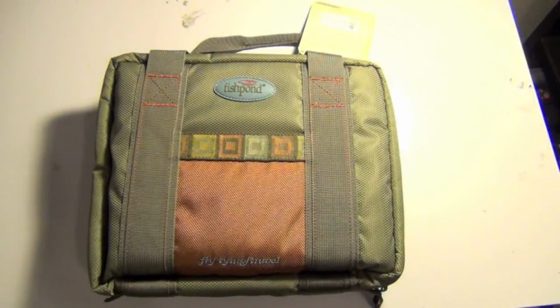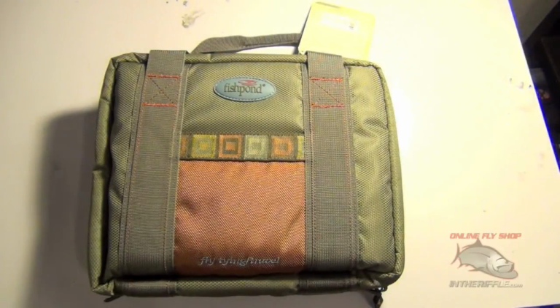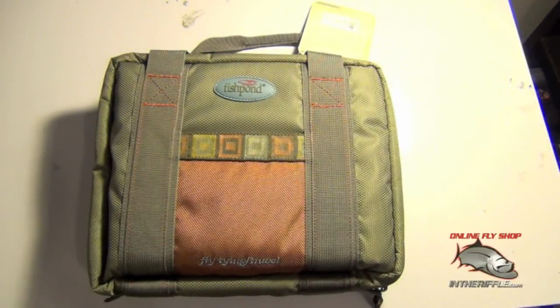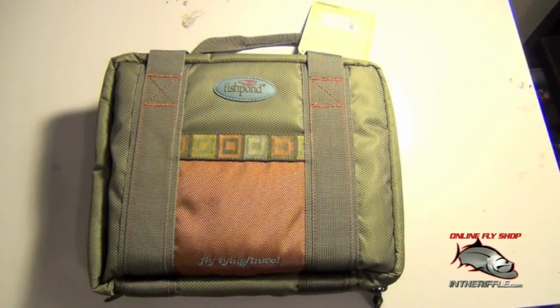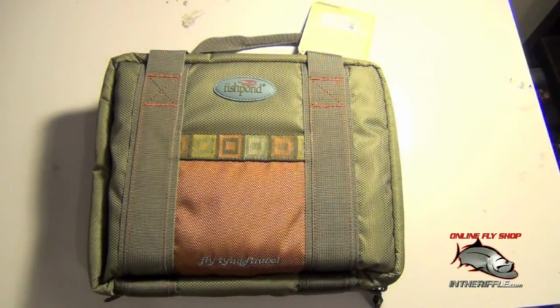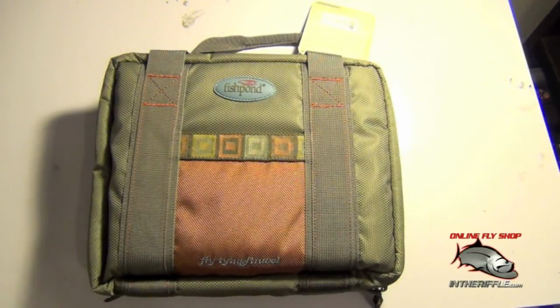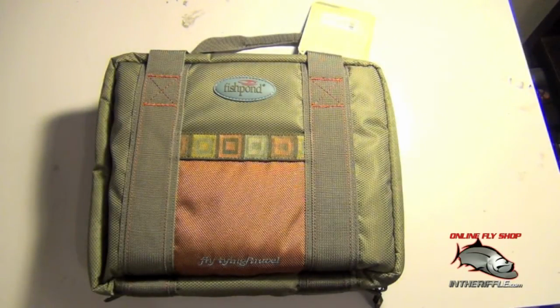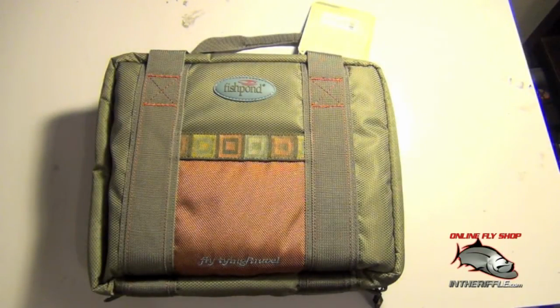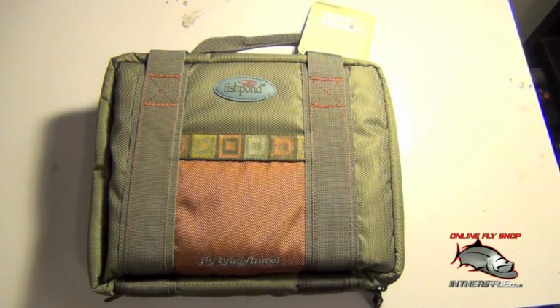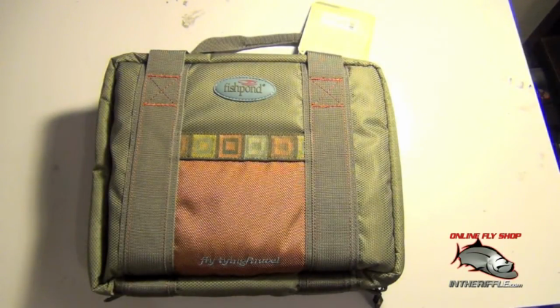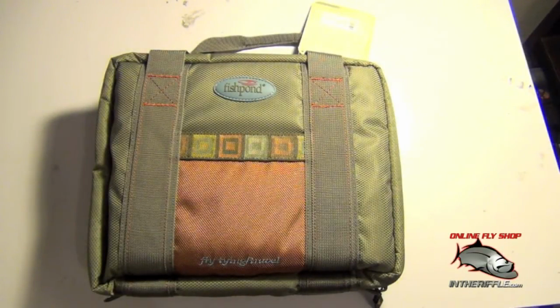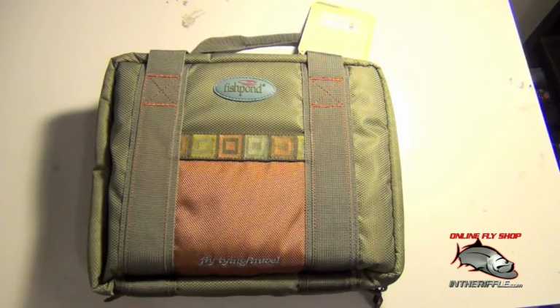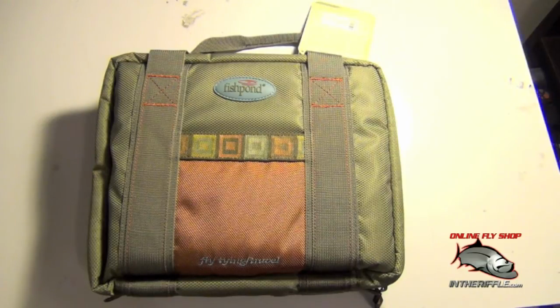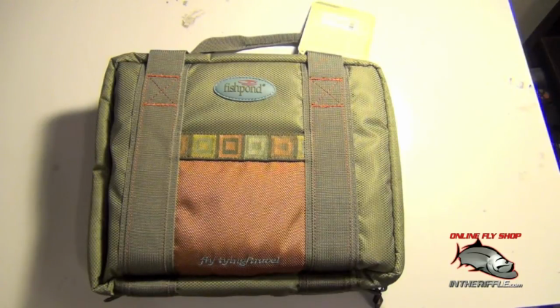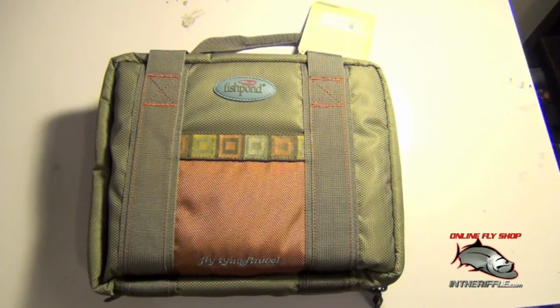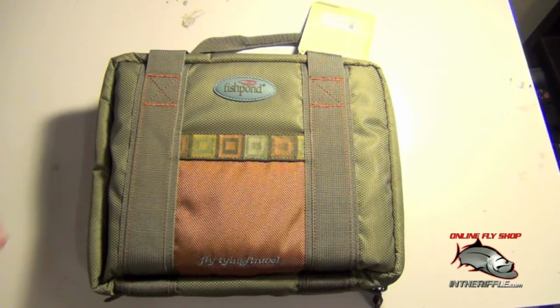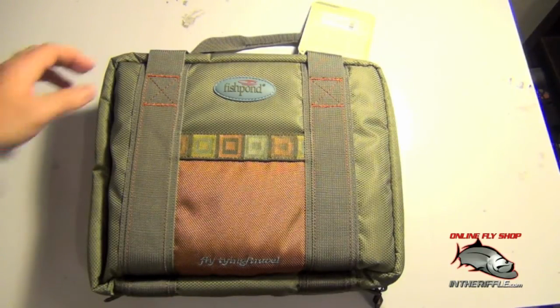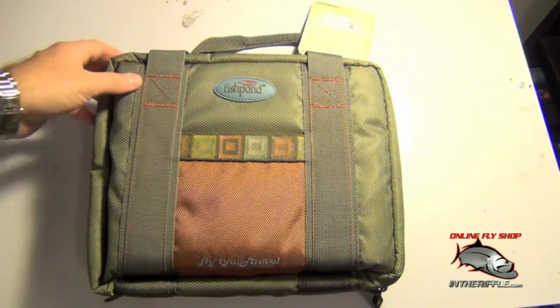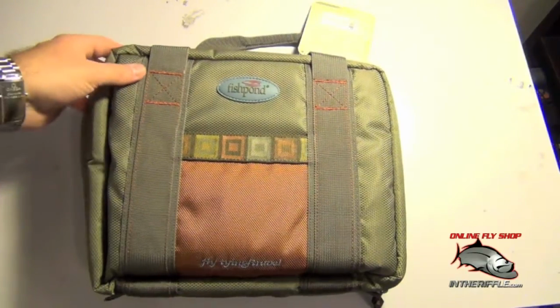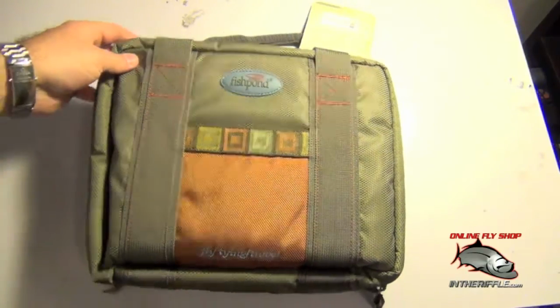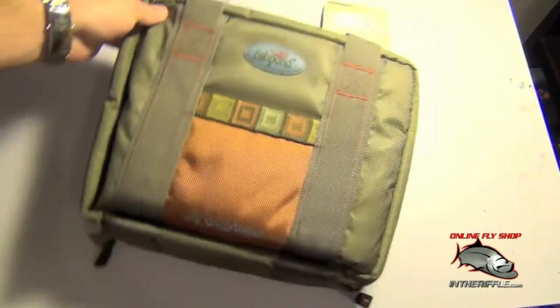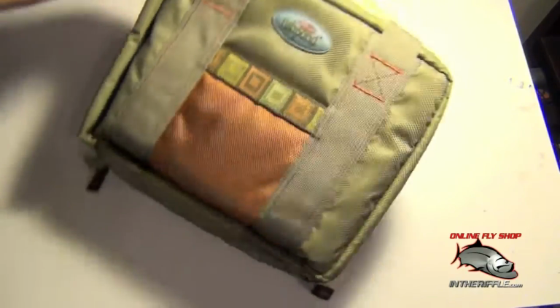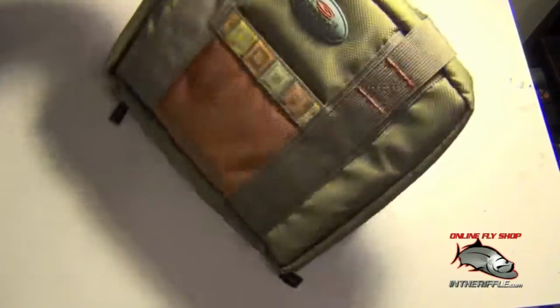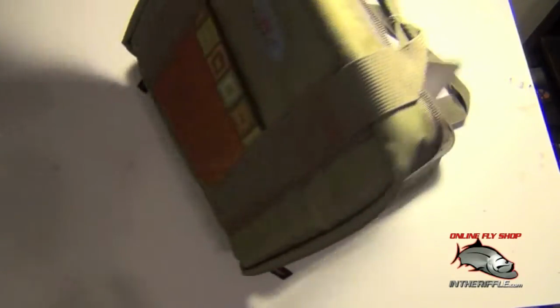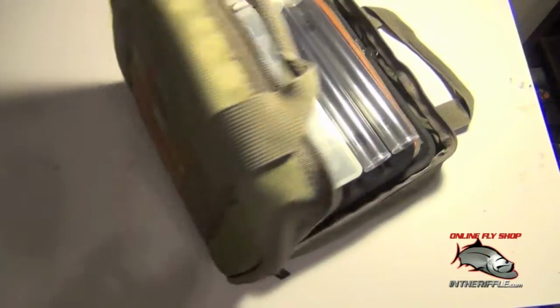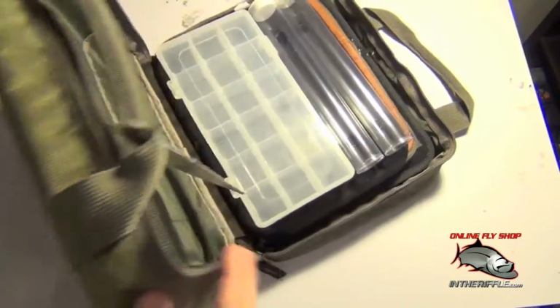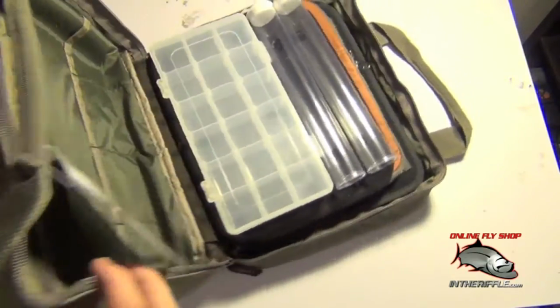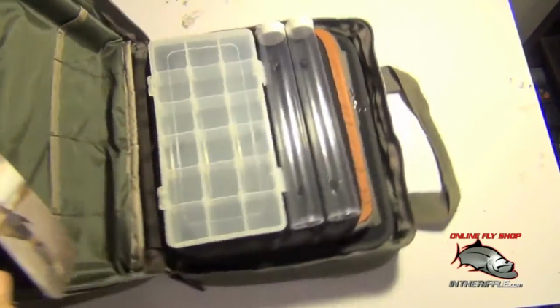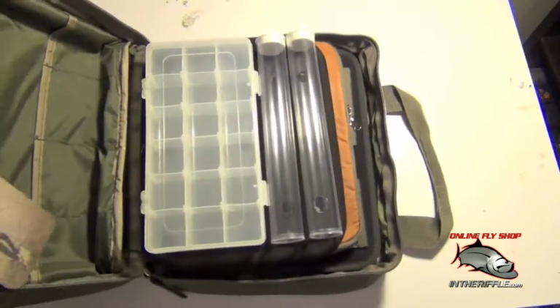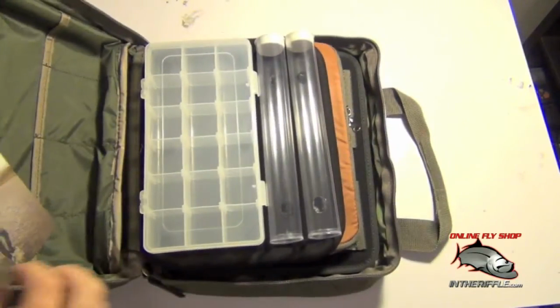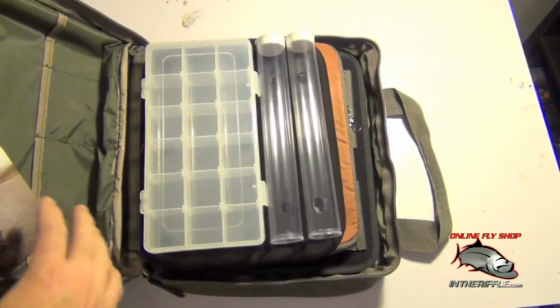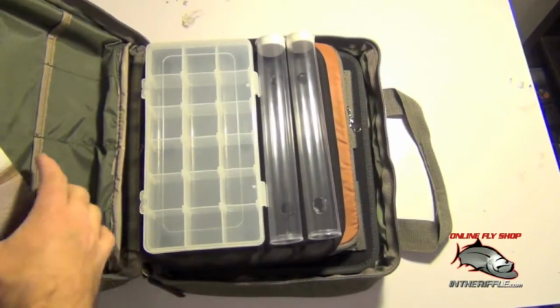Here we're going to take a look at the Road Trip fly tying bag from Fish Pond. This is a great travel fly tying bag.